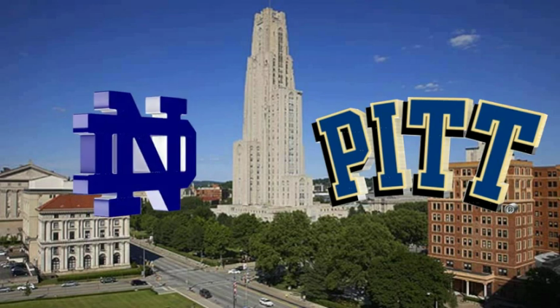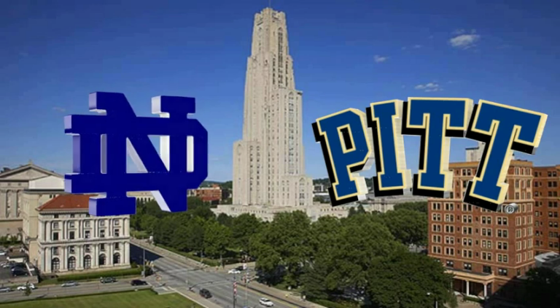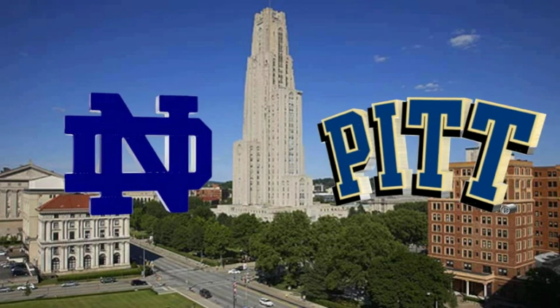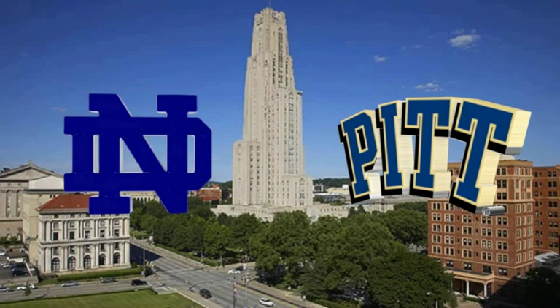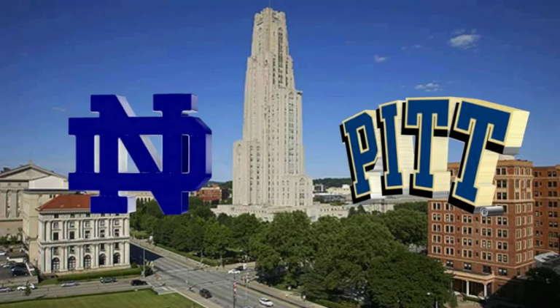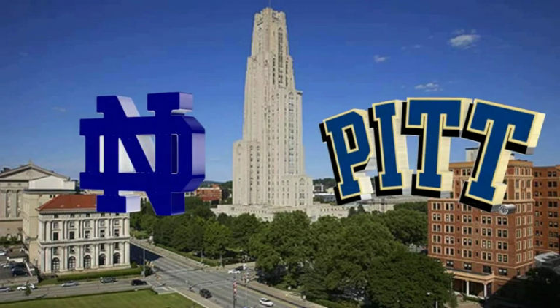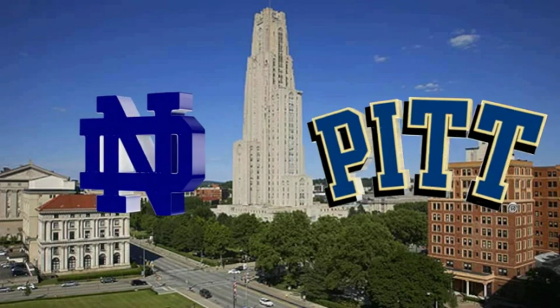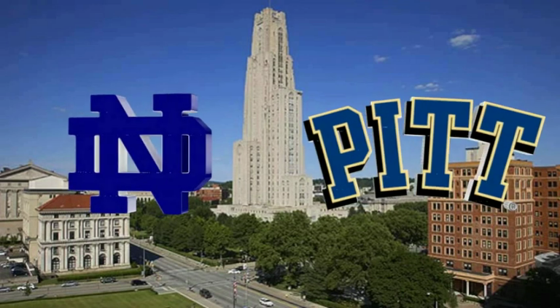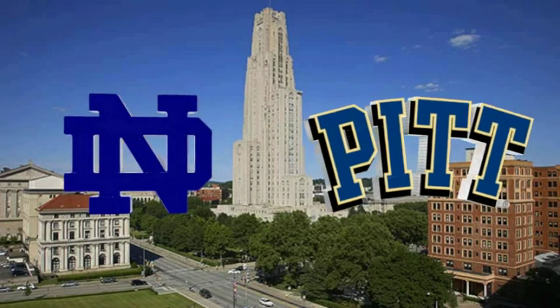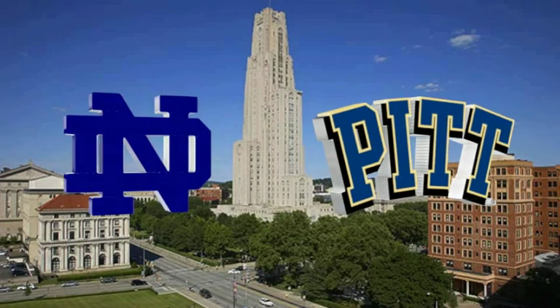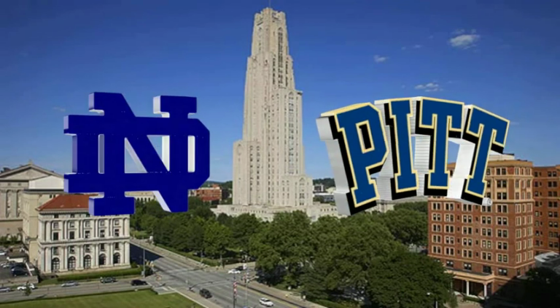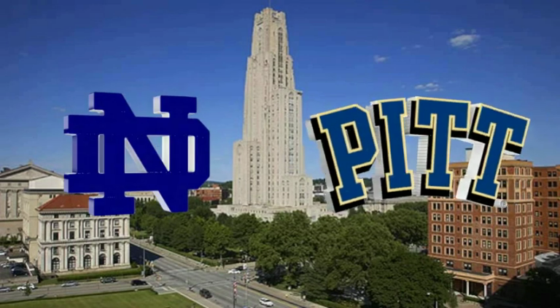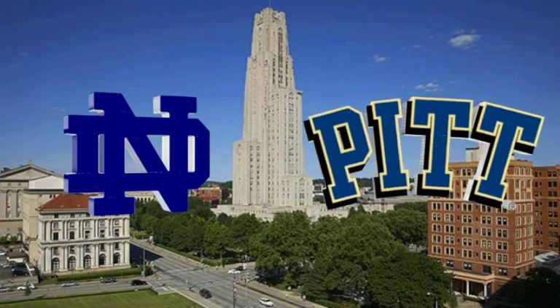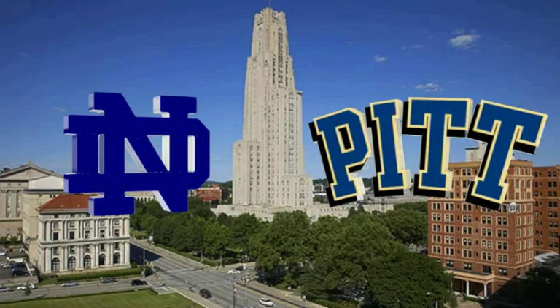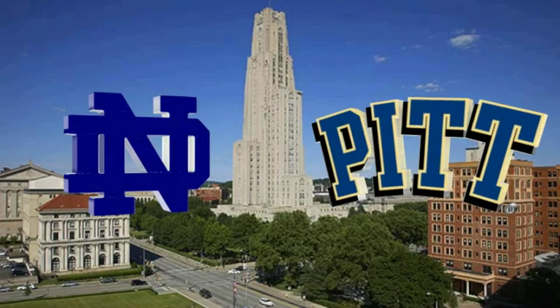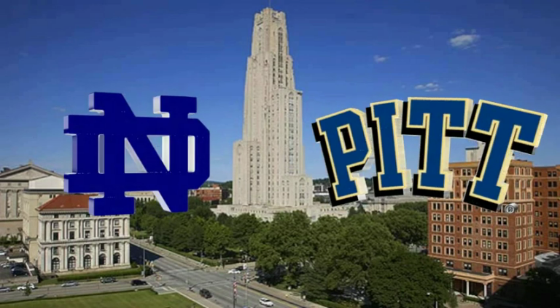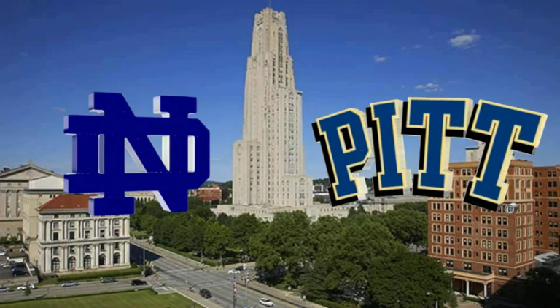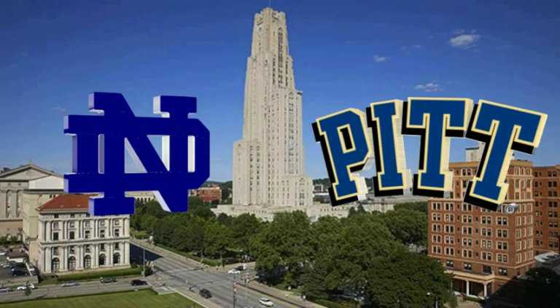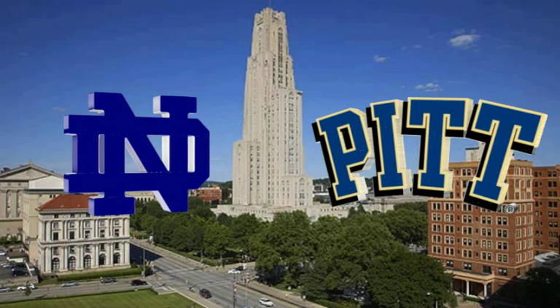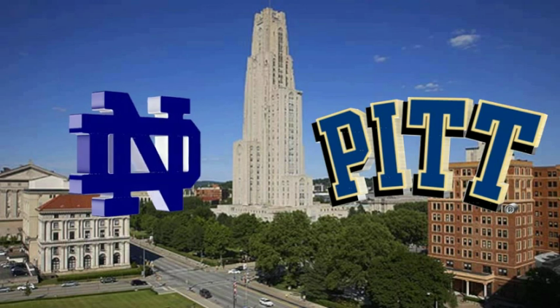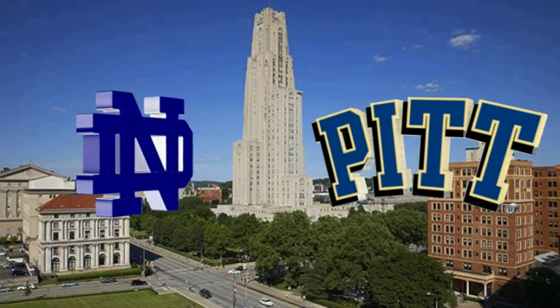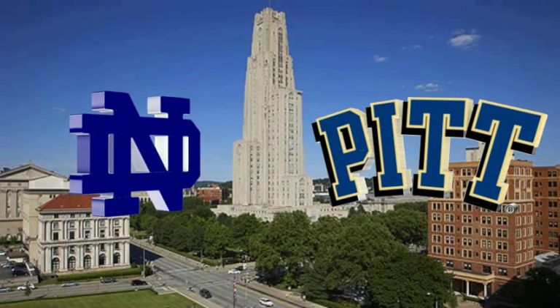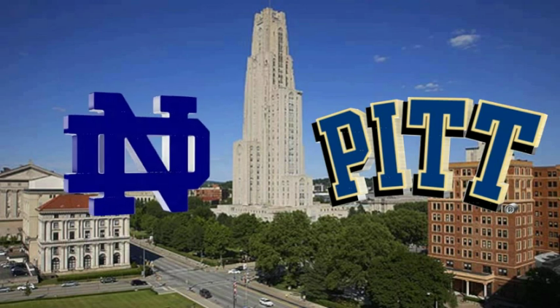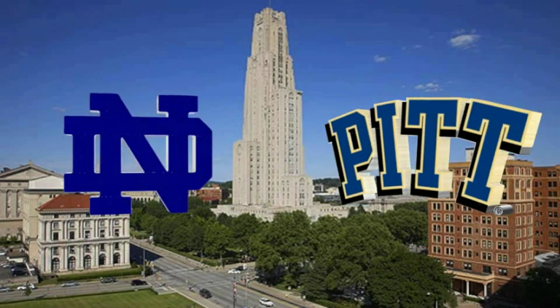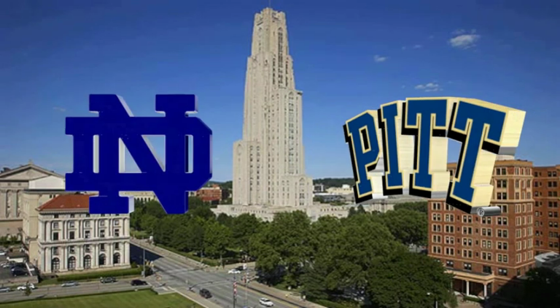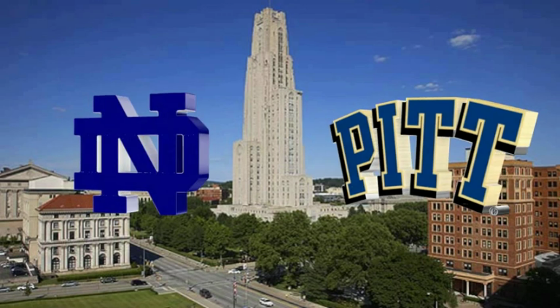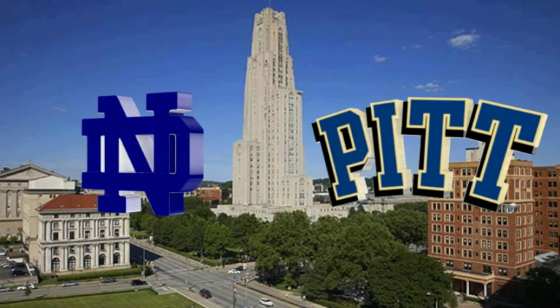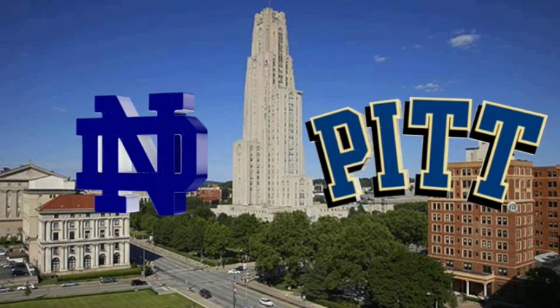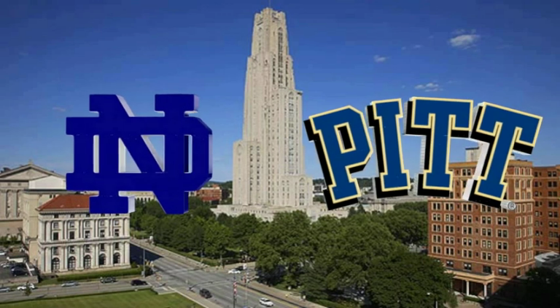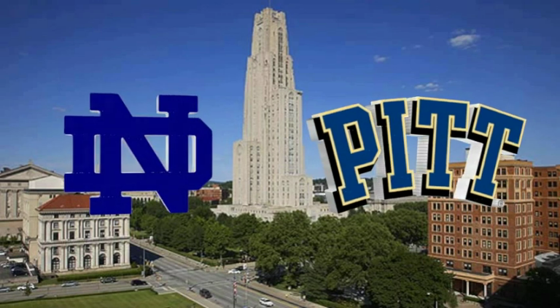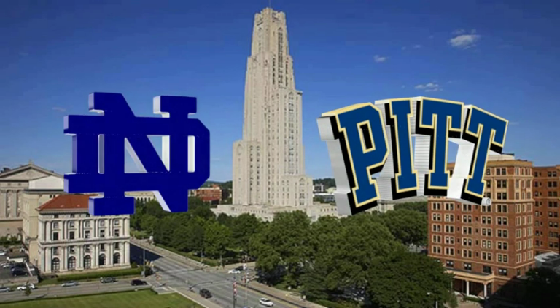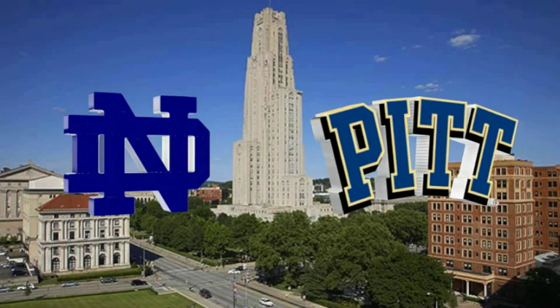On November 9th, Pitt hosted No. 23 Notre Dame at Heinz Field, hoping to improve their record to 5-4.